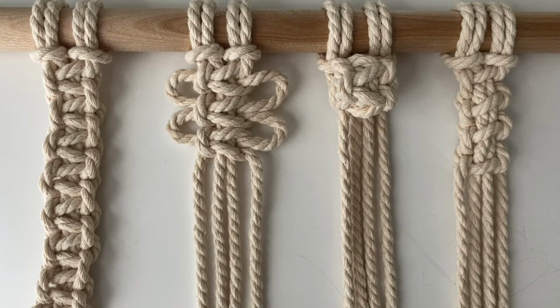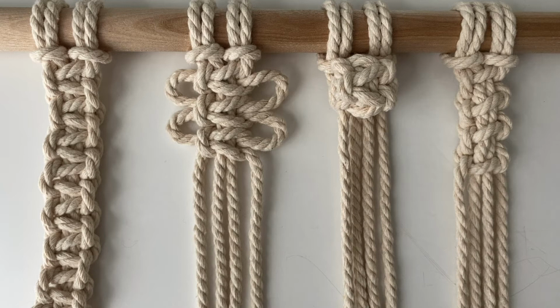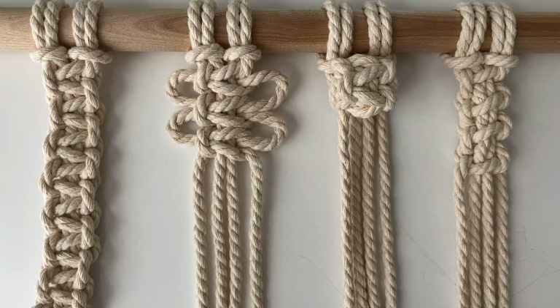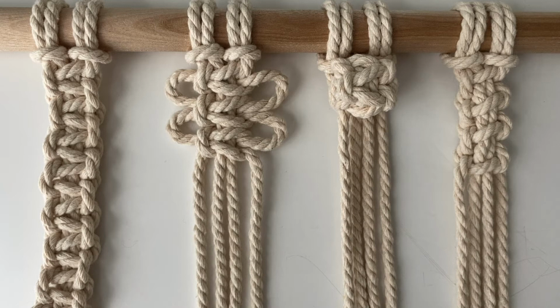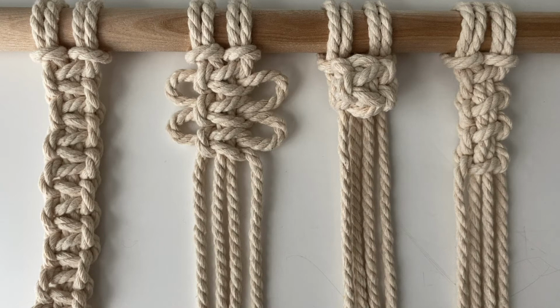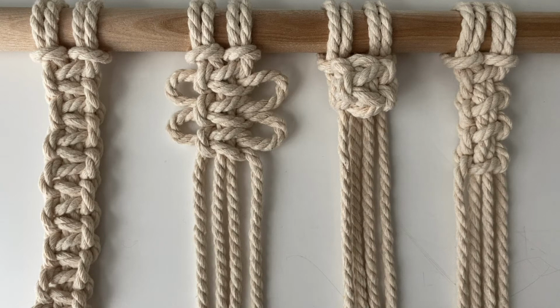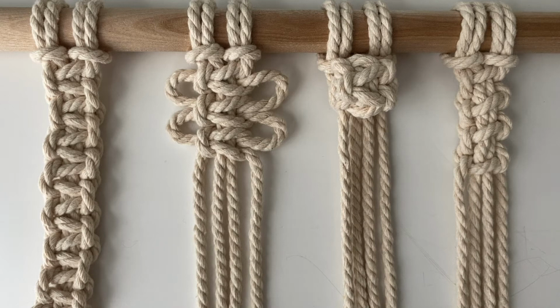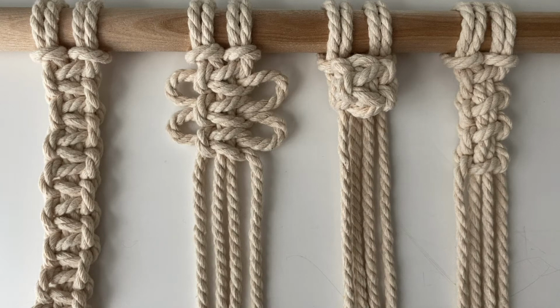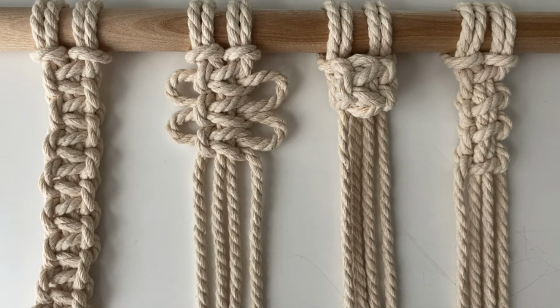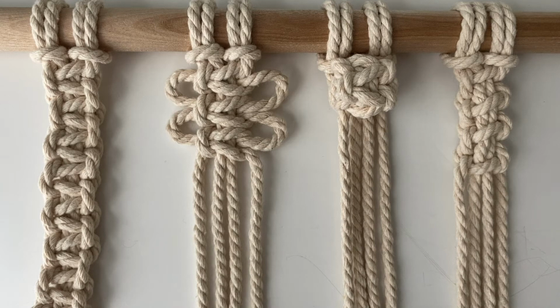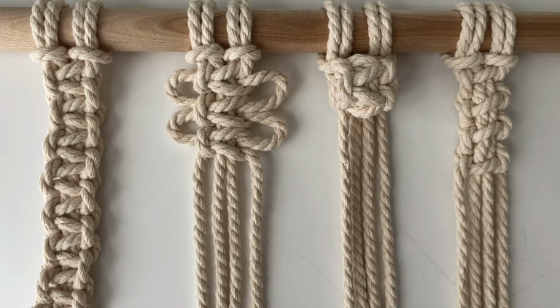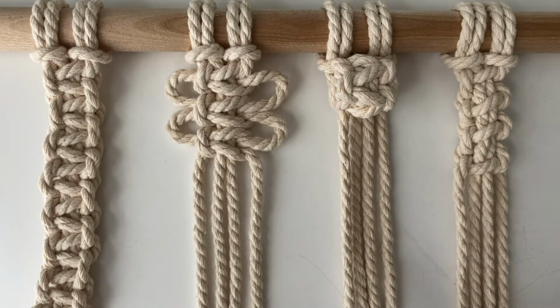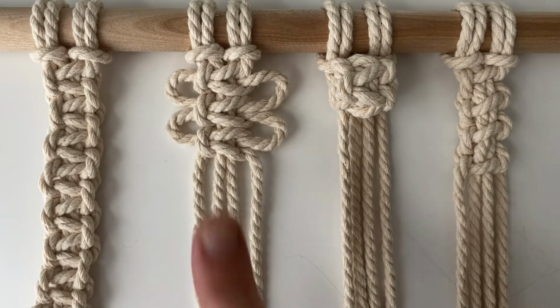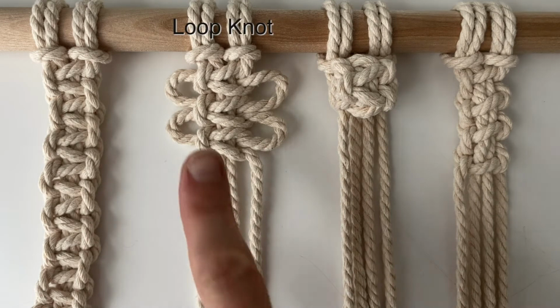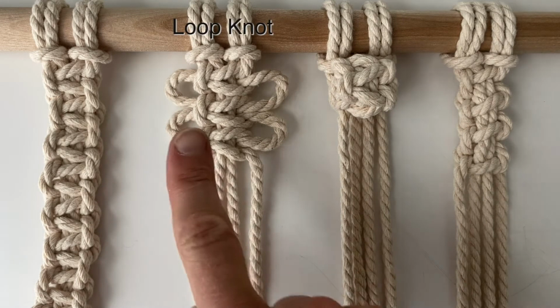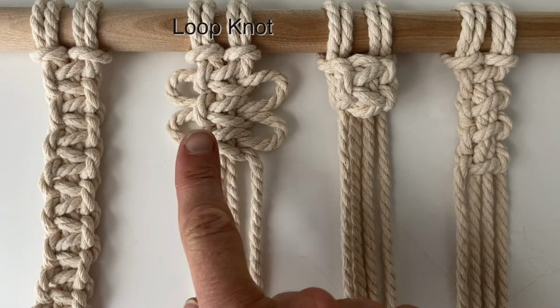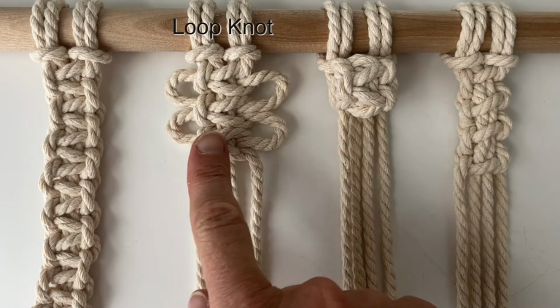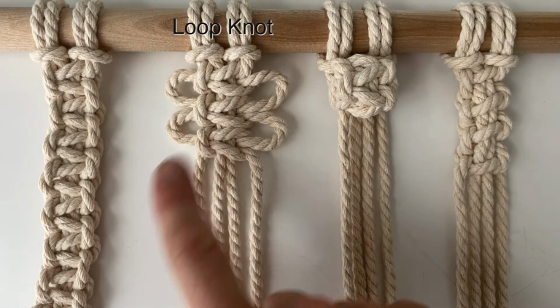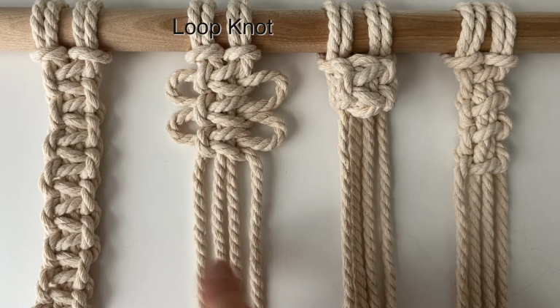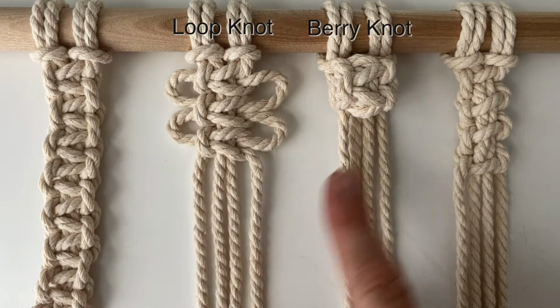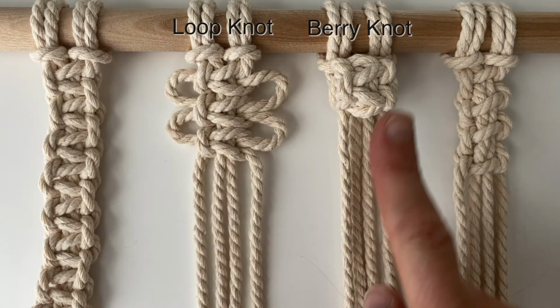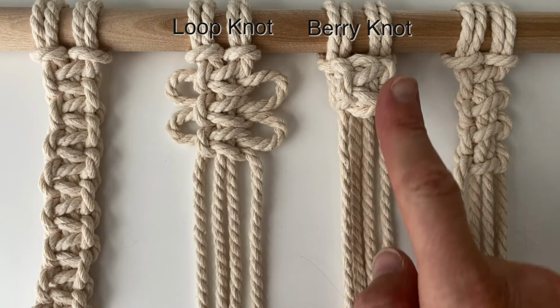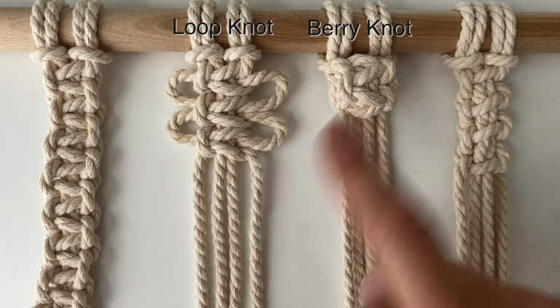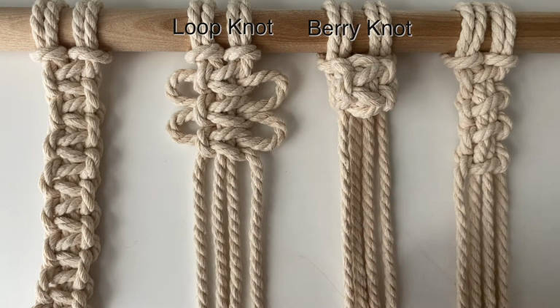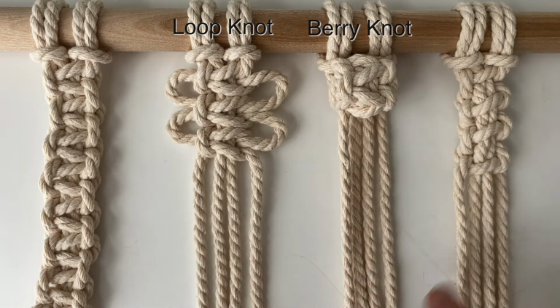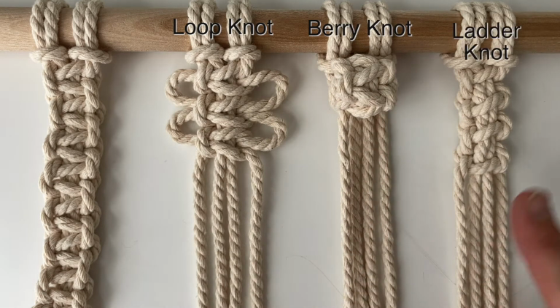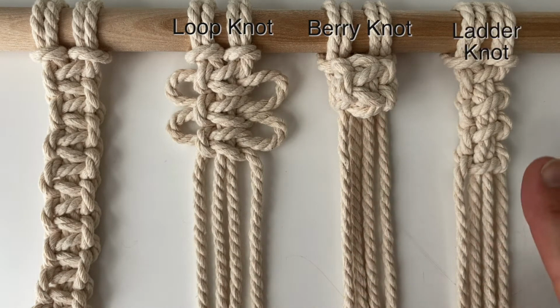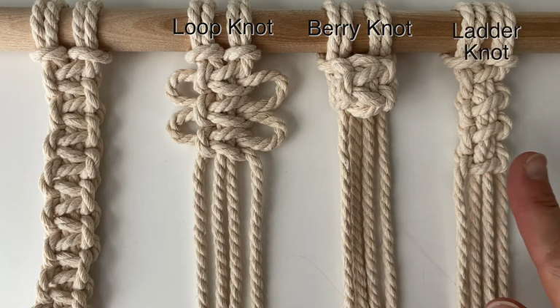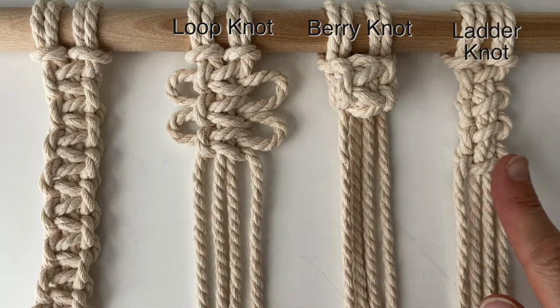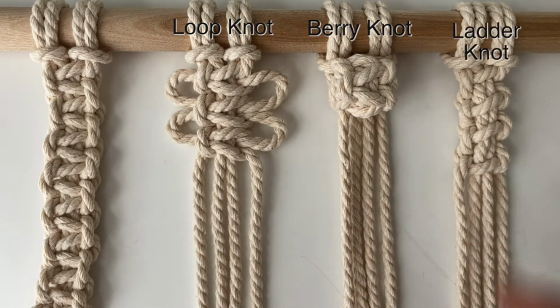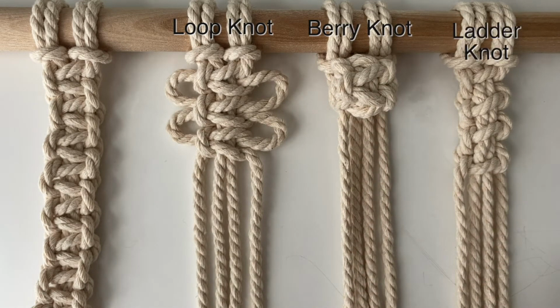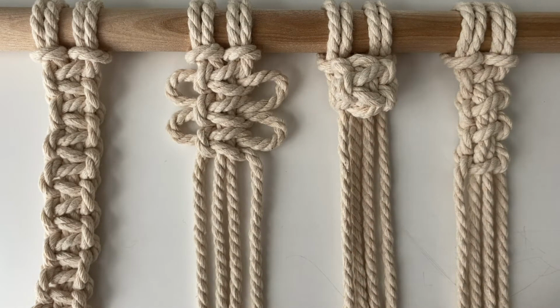We're going to cover these three knots today: the loop knot, the berry knot, and the ladder knot.